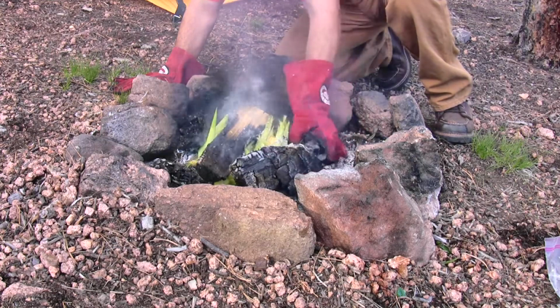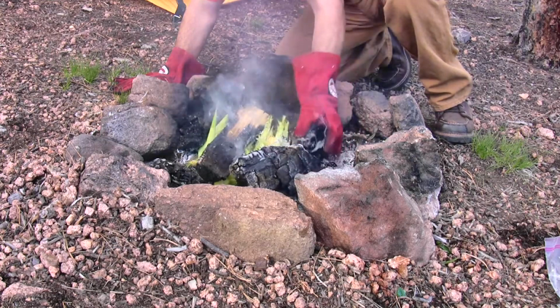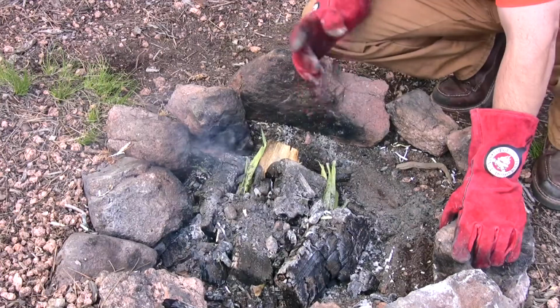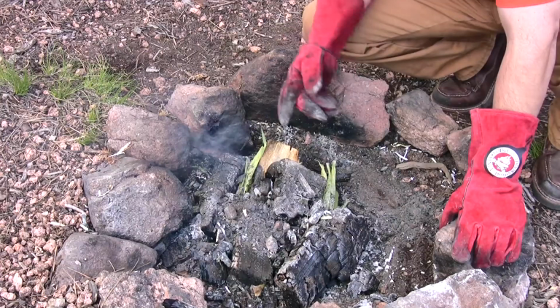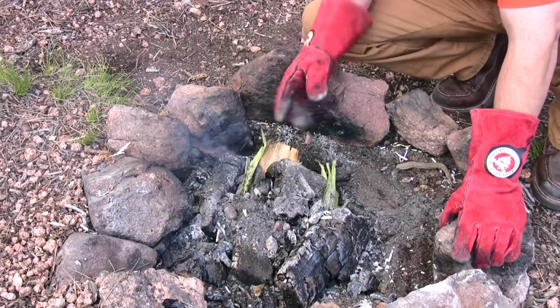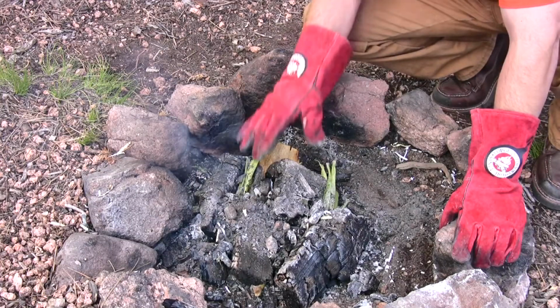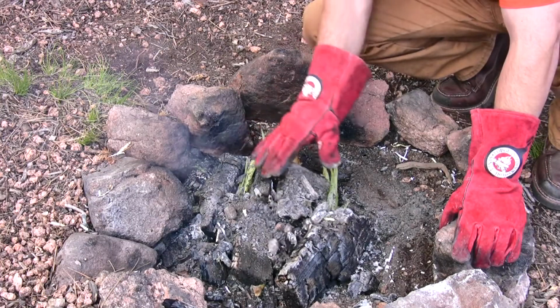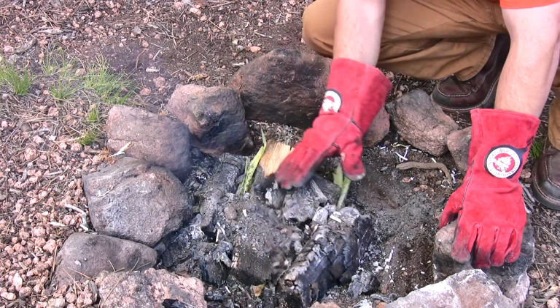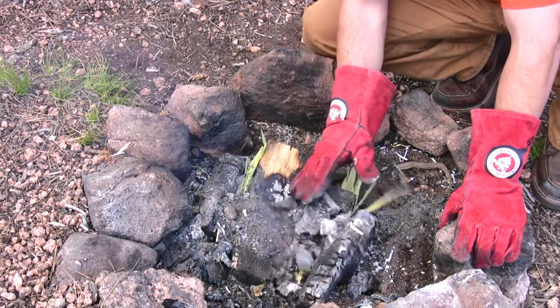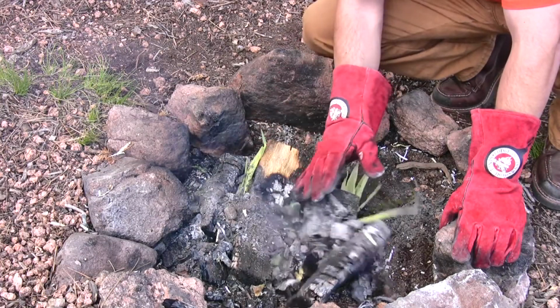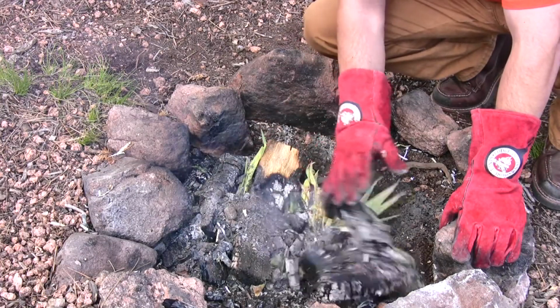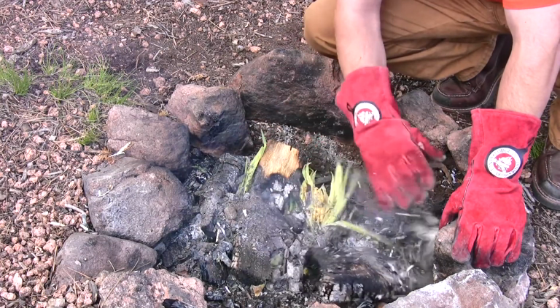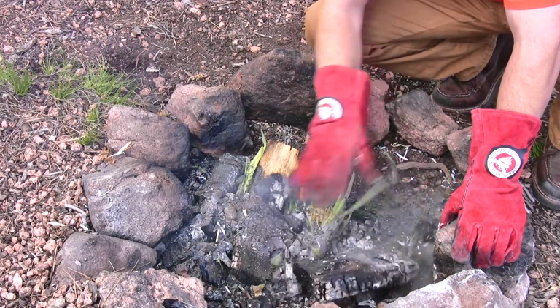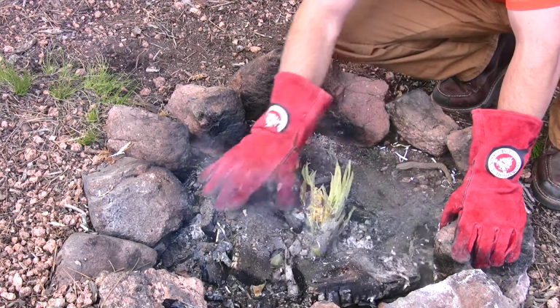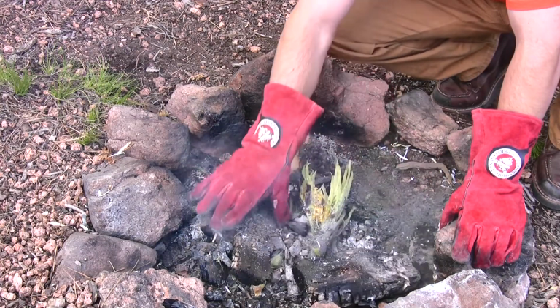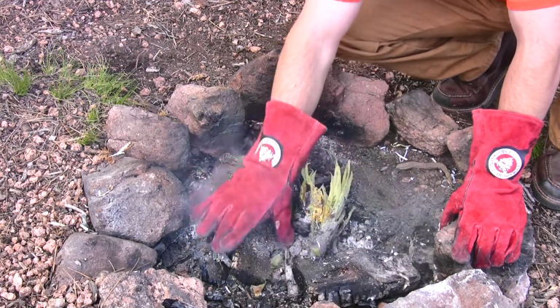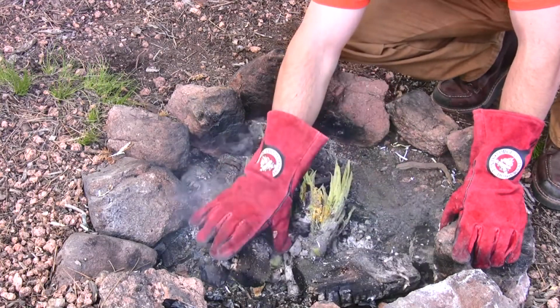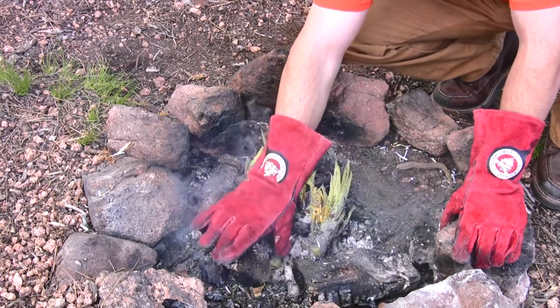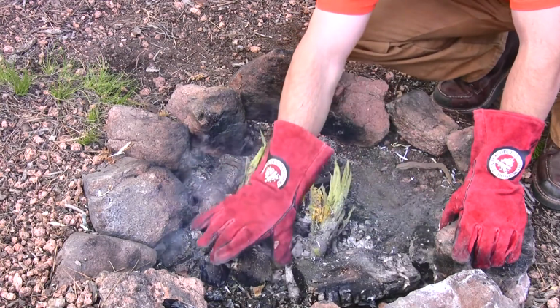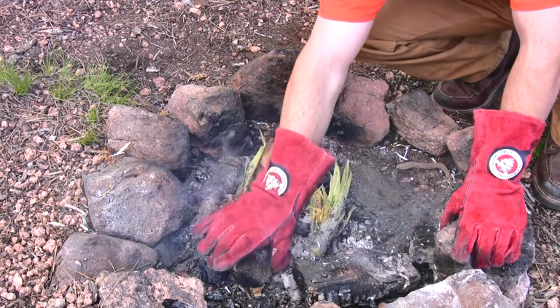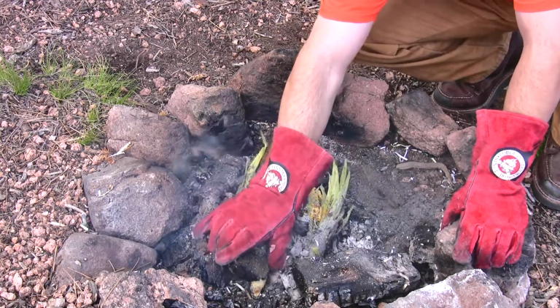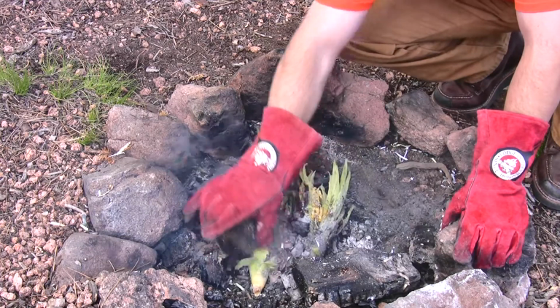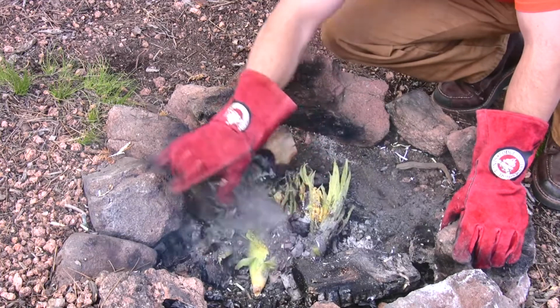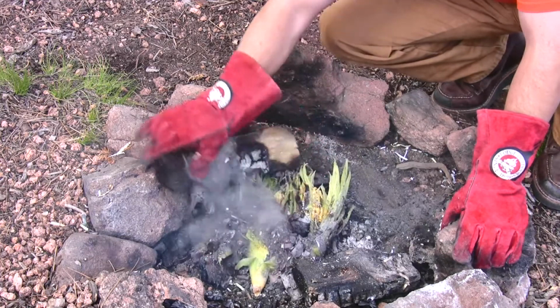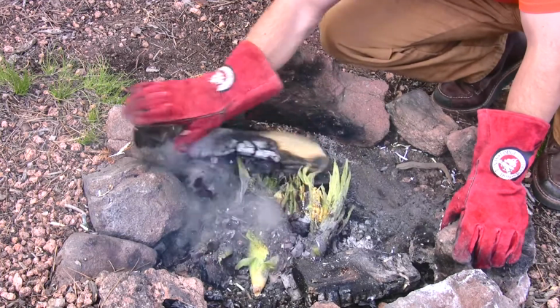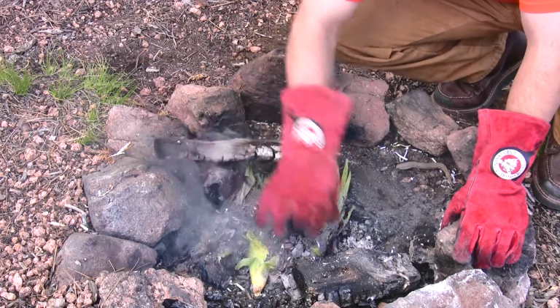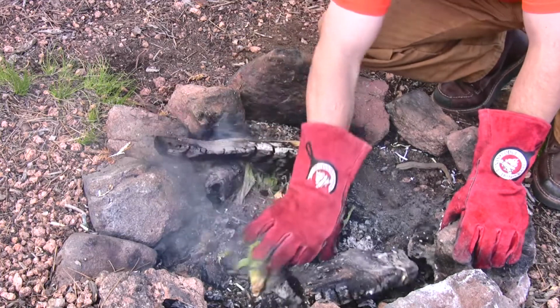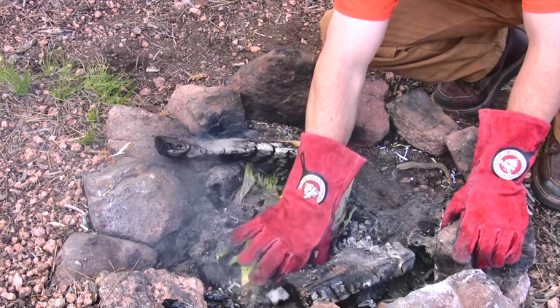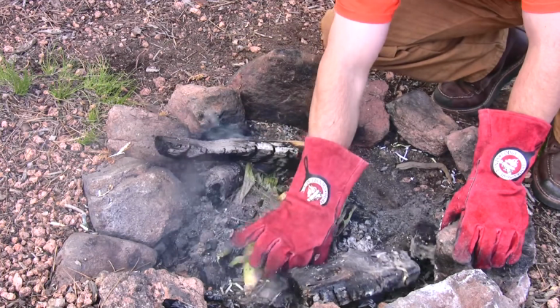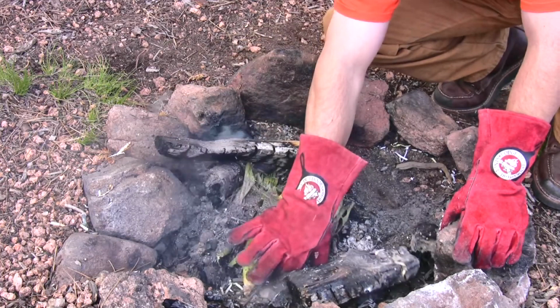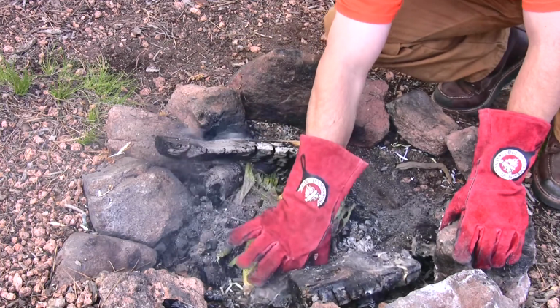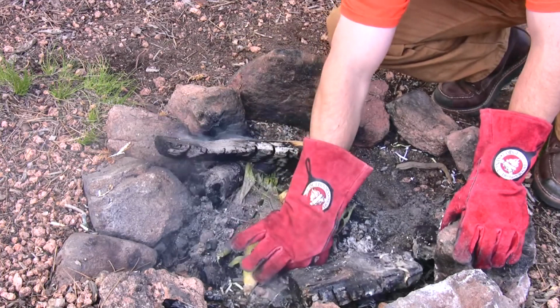I'll turn the ears every five to seven minutes so they get even heat.